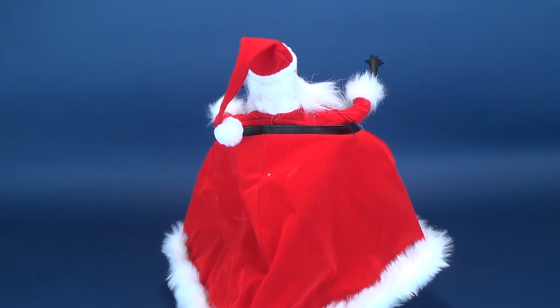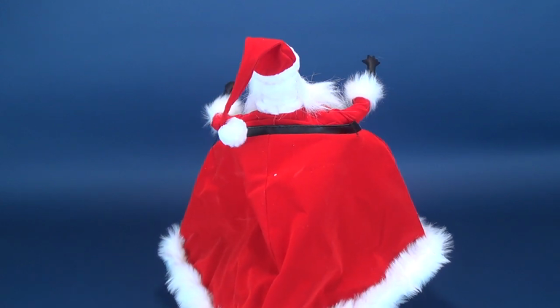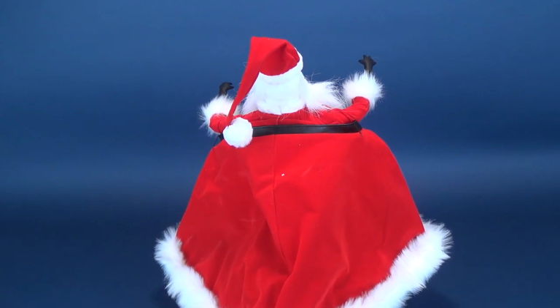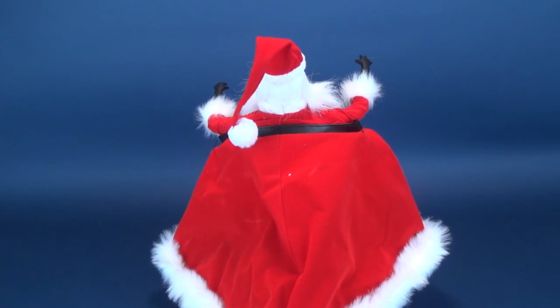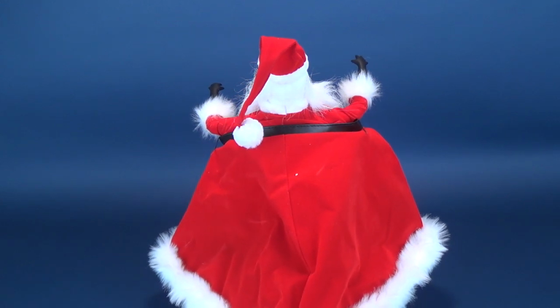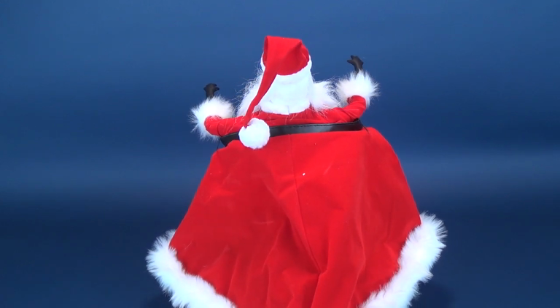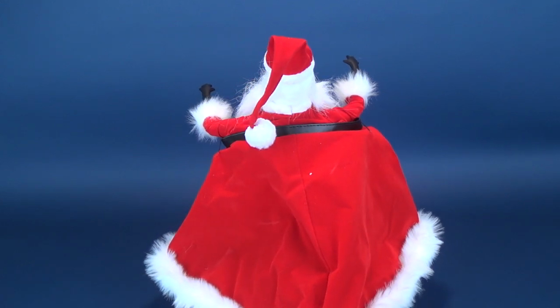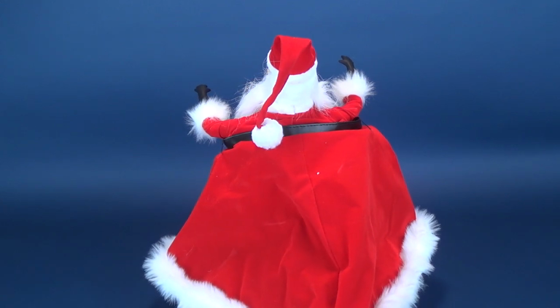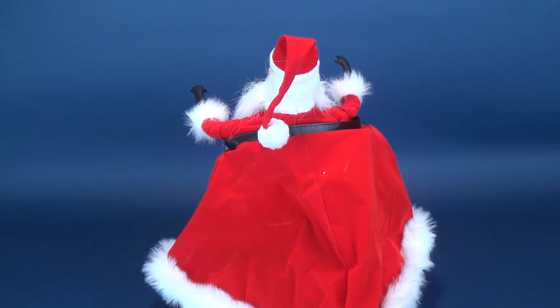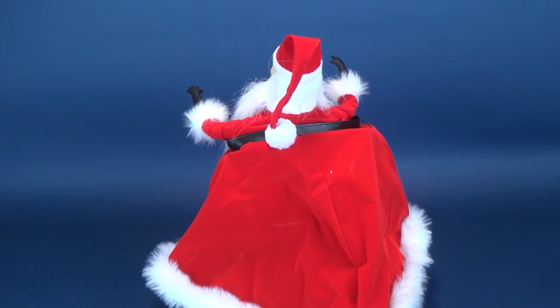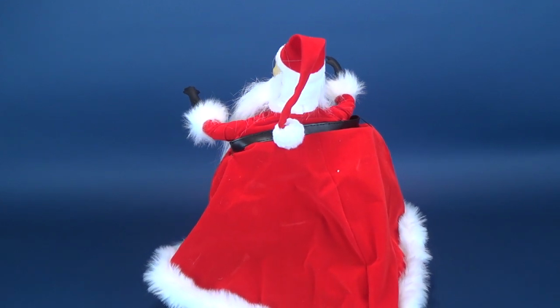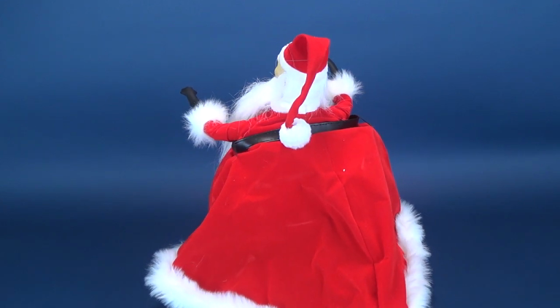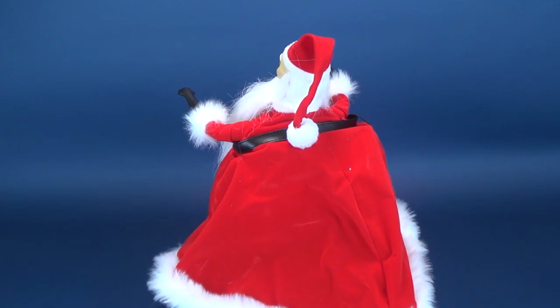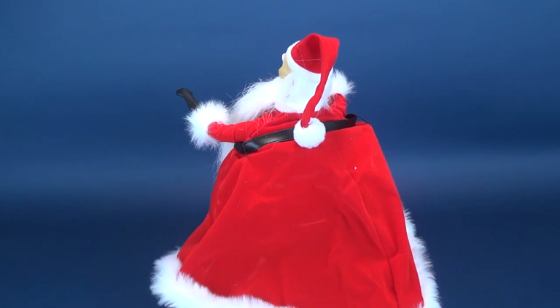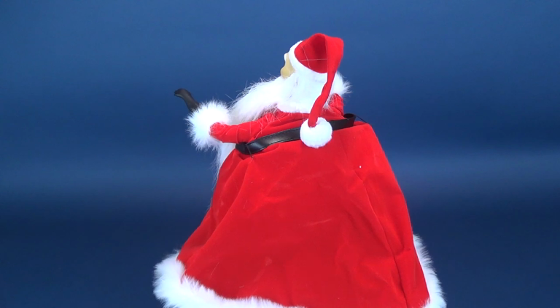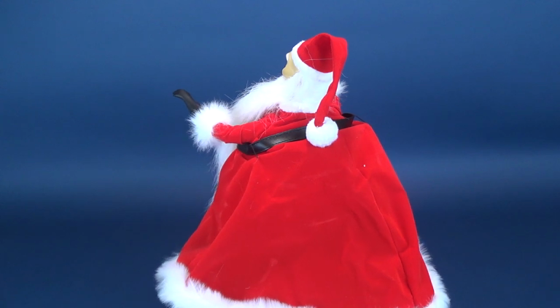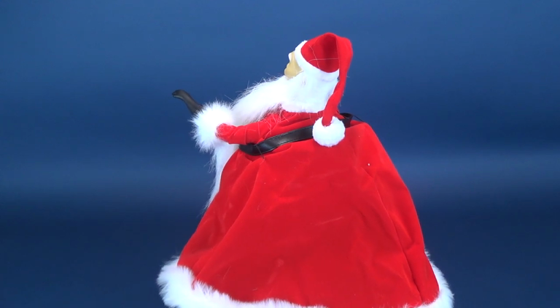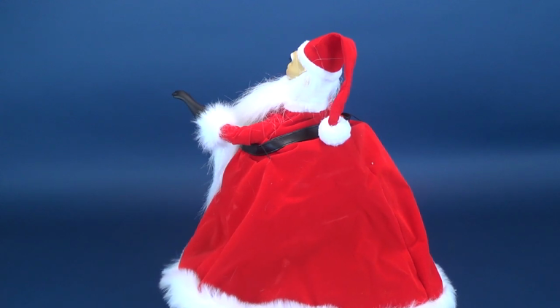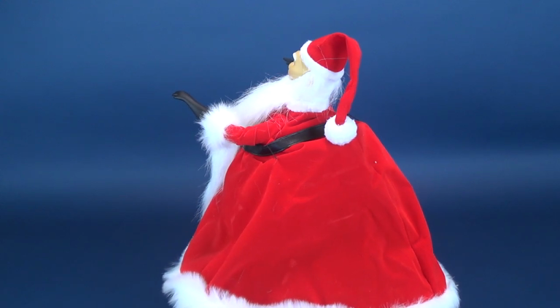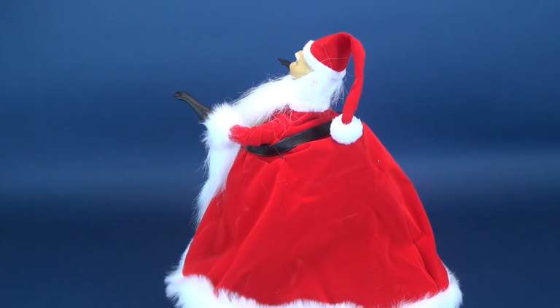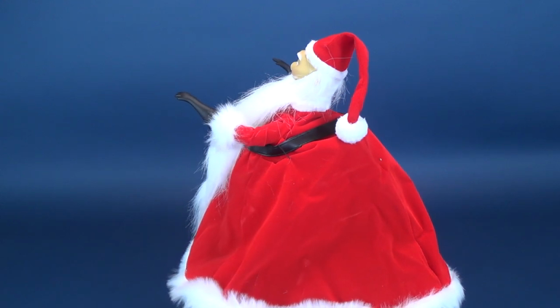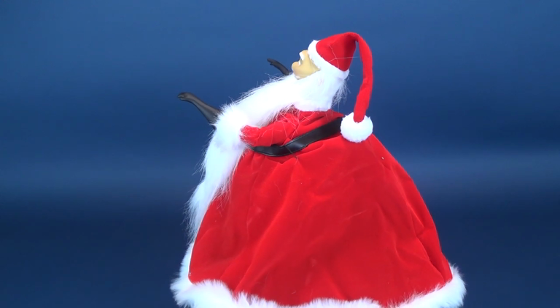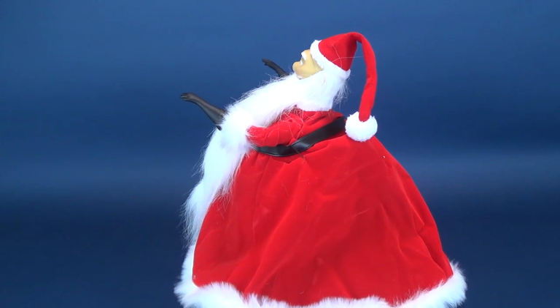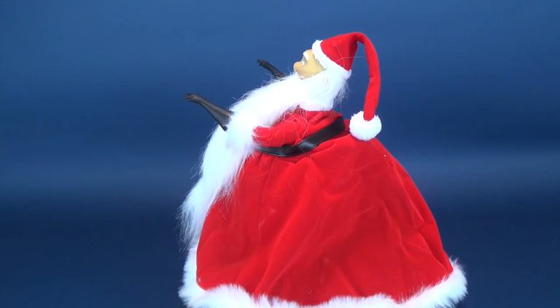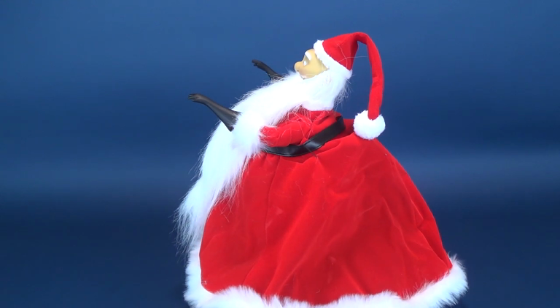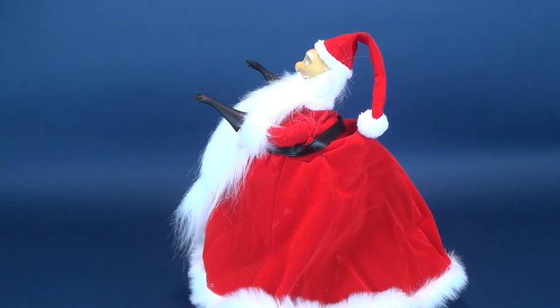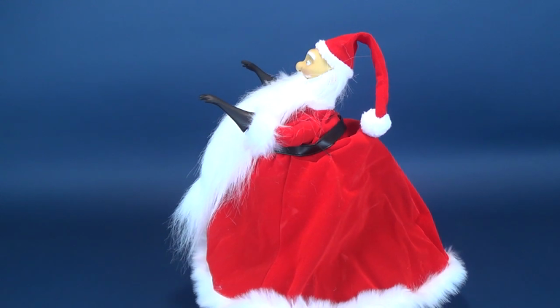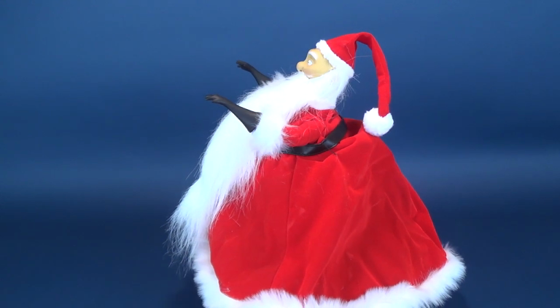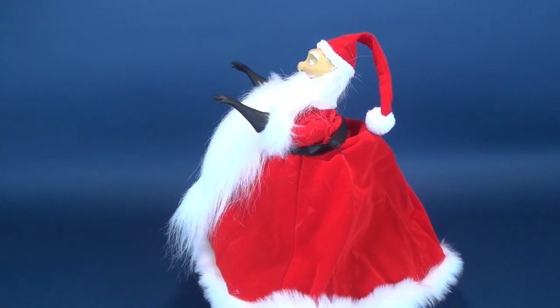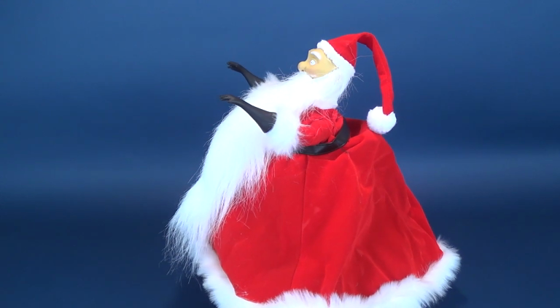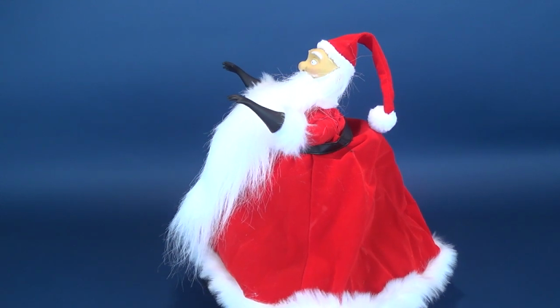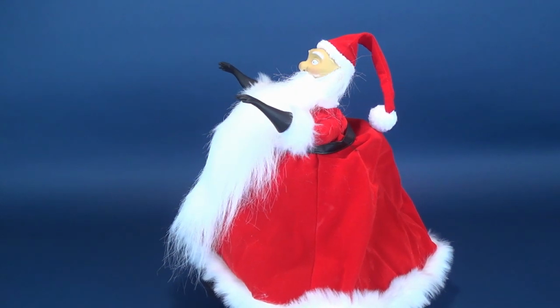He features a real cloth costume and is in scale with all the other Nightmare Before Christmas Deluxe cloth dolls.